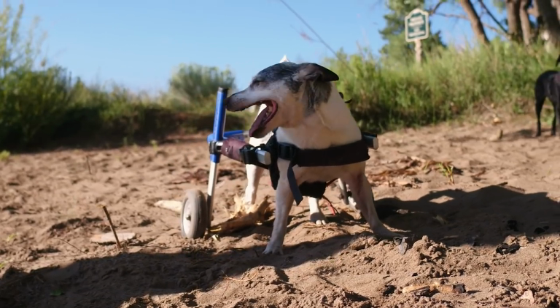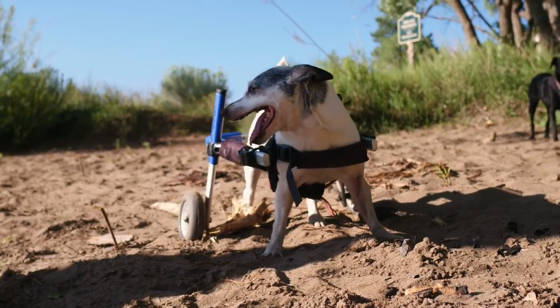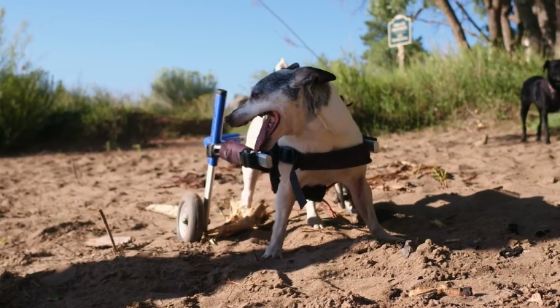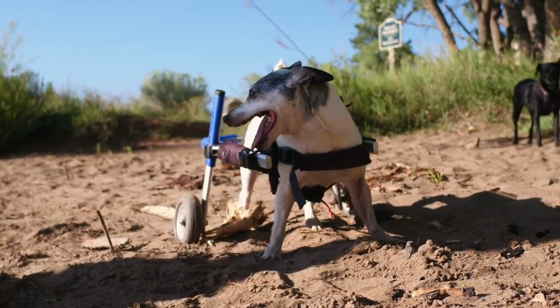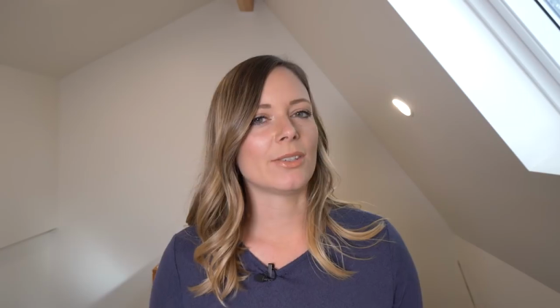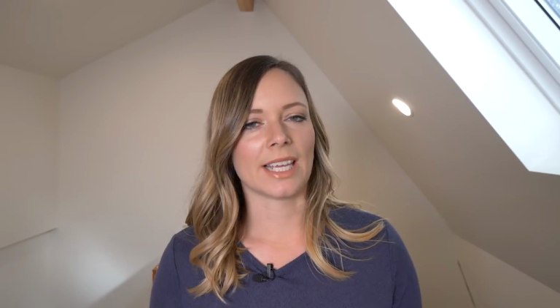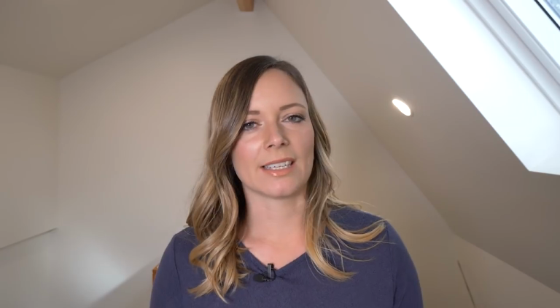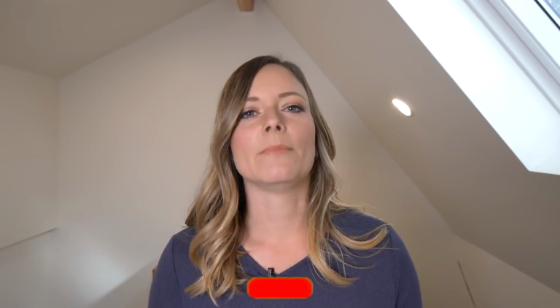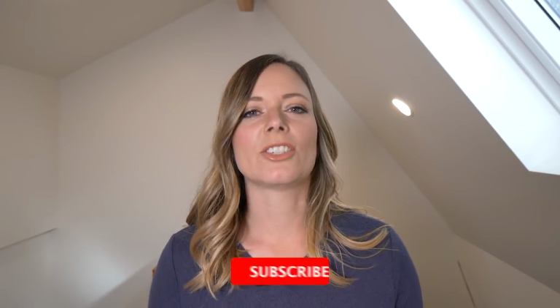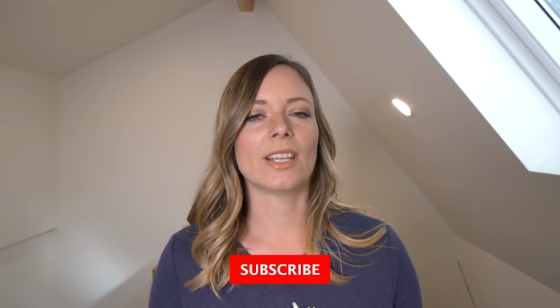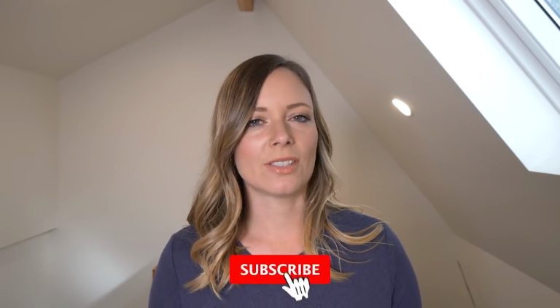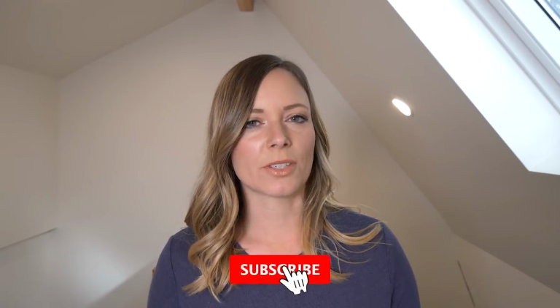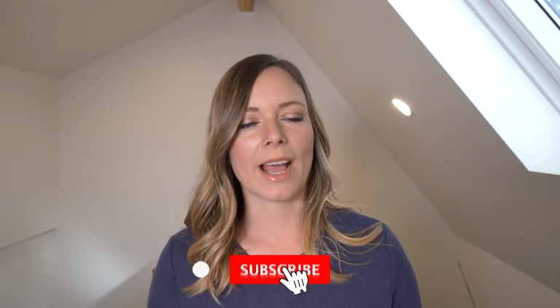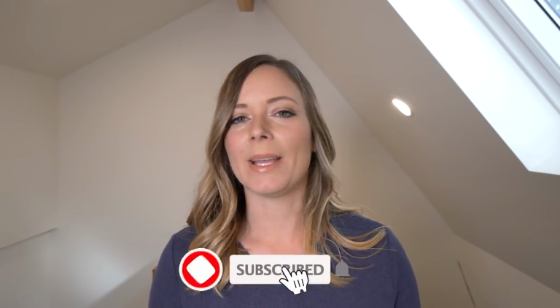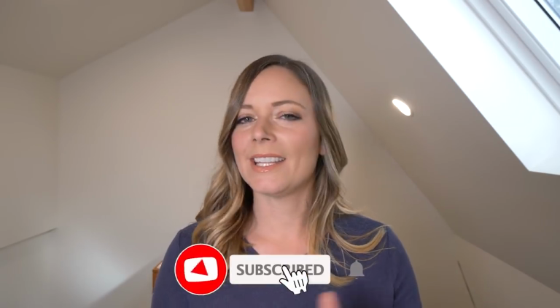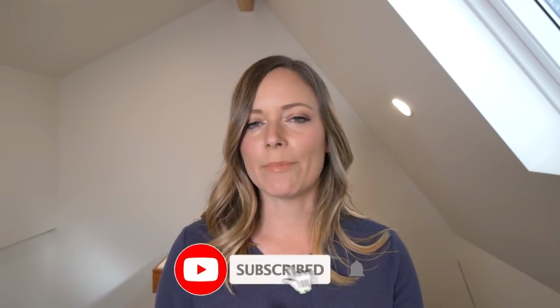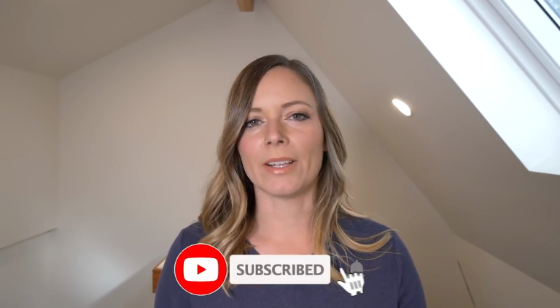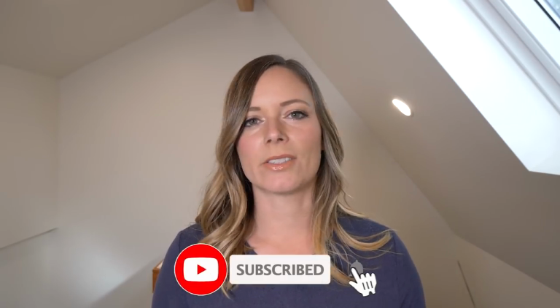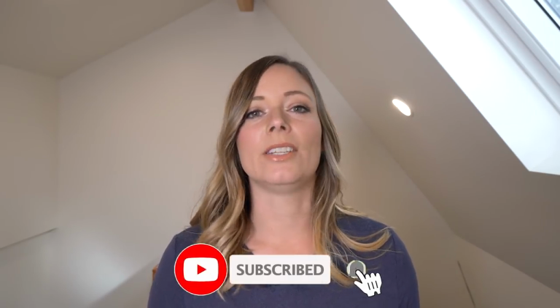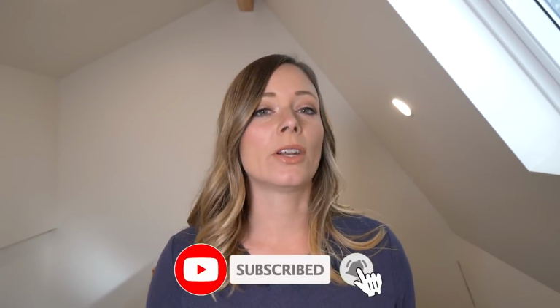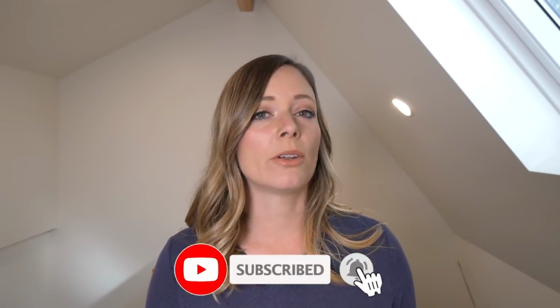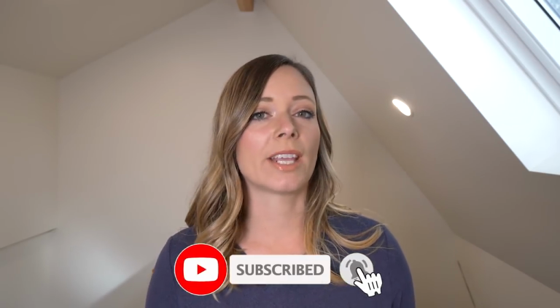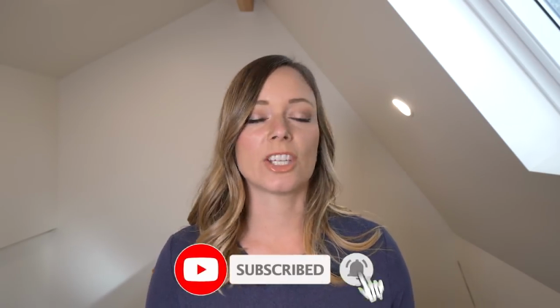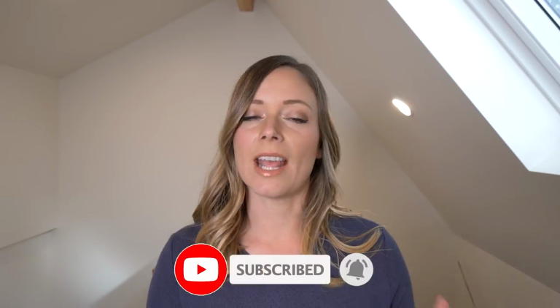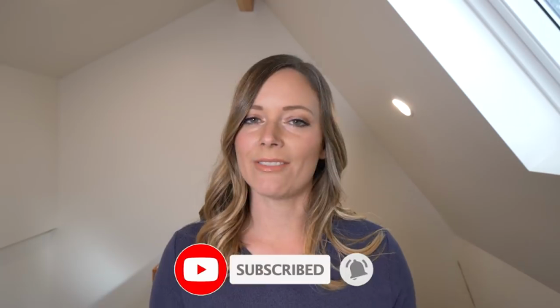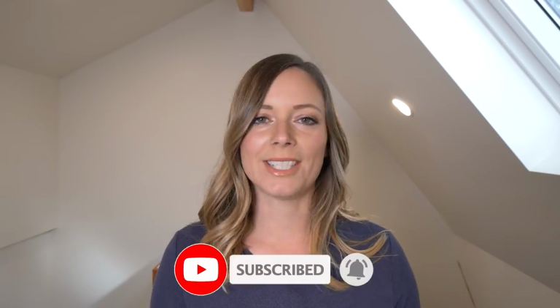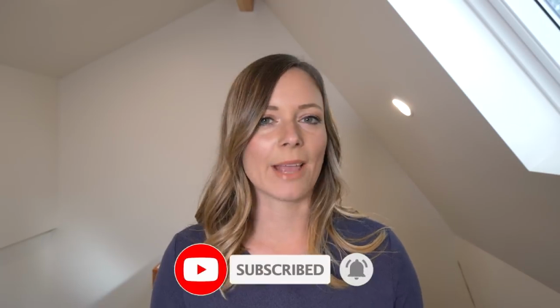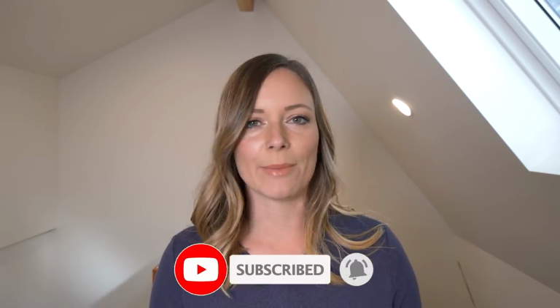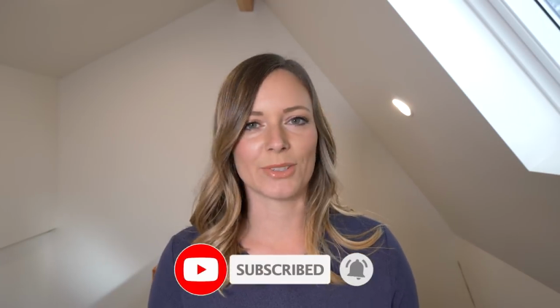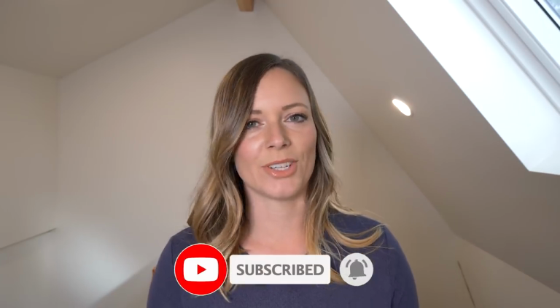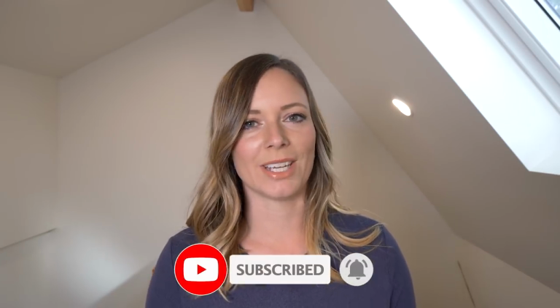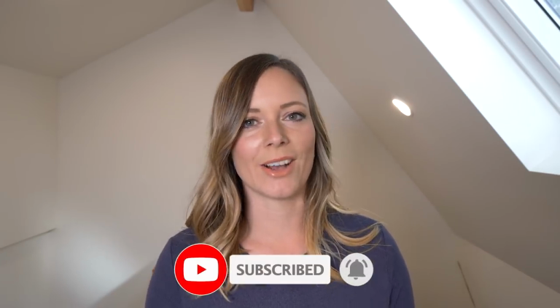If you like videos like this, make sure you subscribe and hit that bell so you get a notification every time I post a new video.